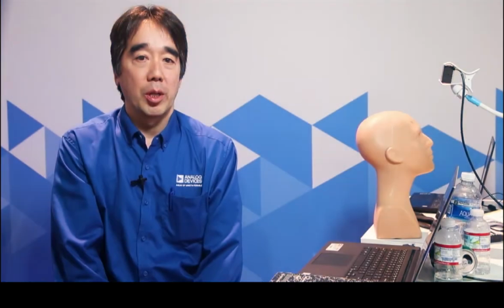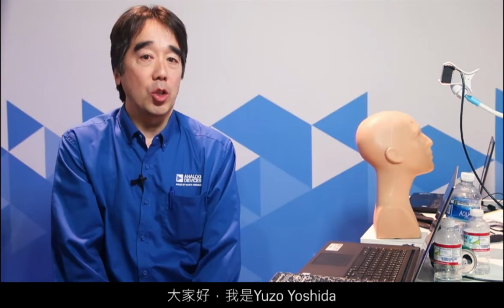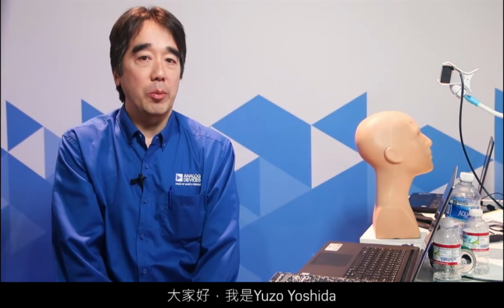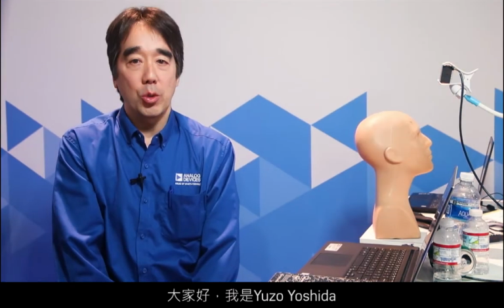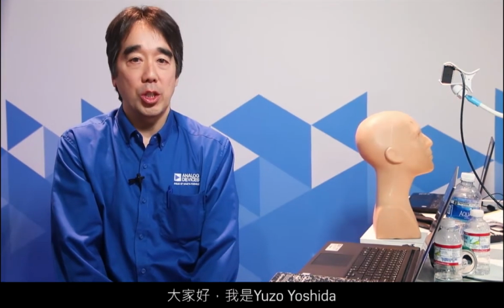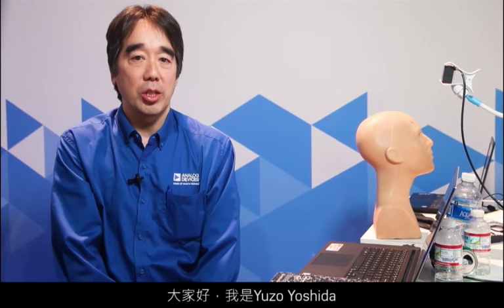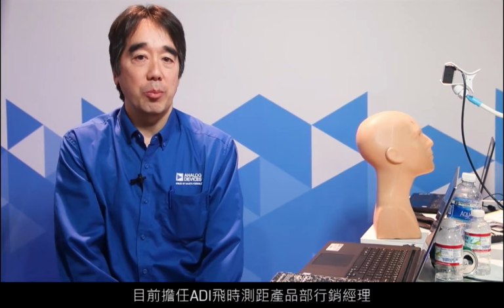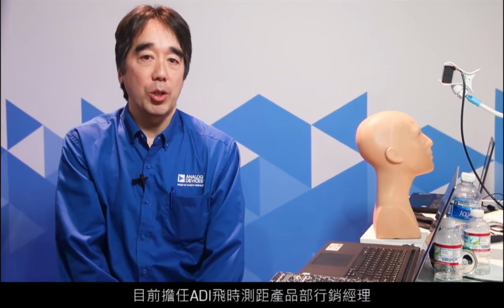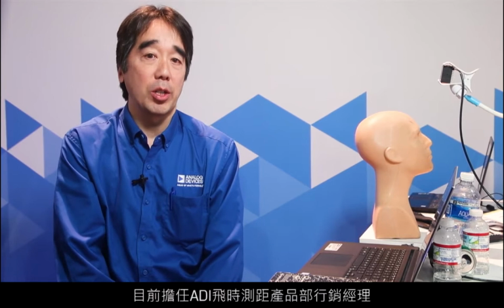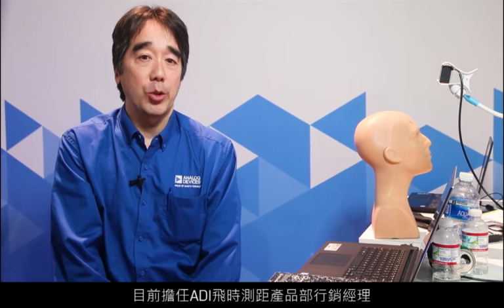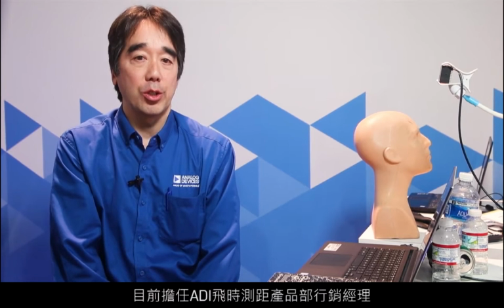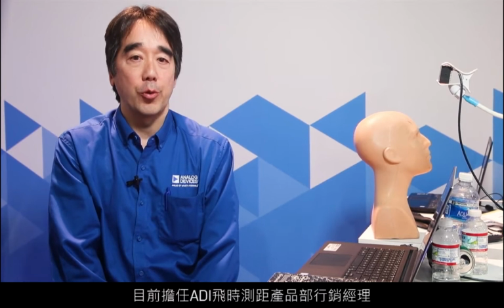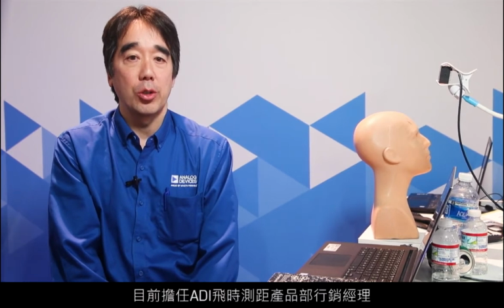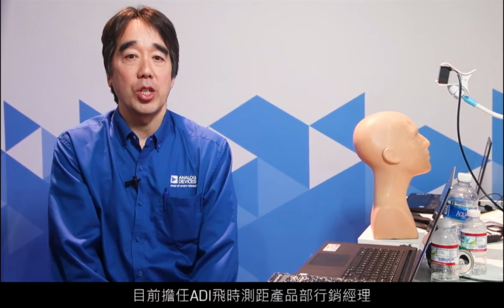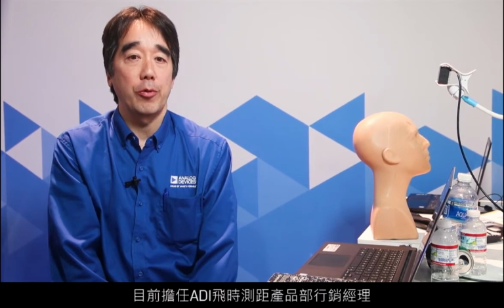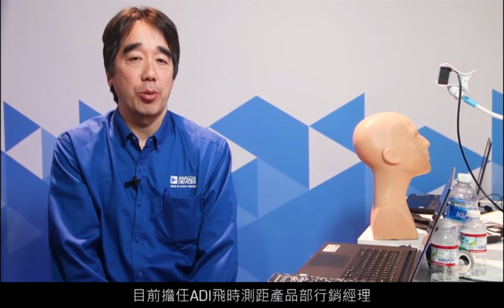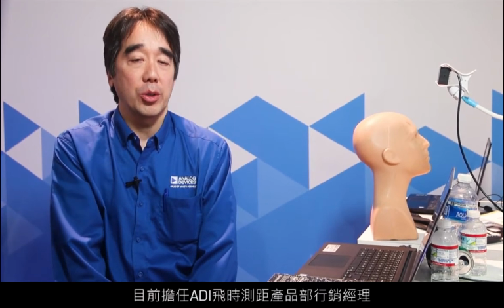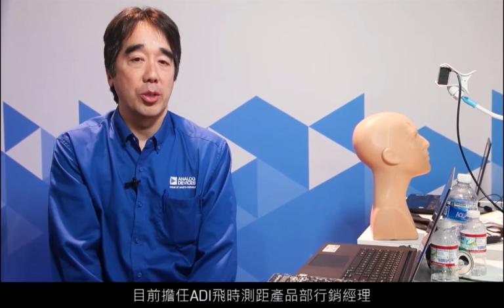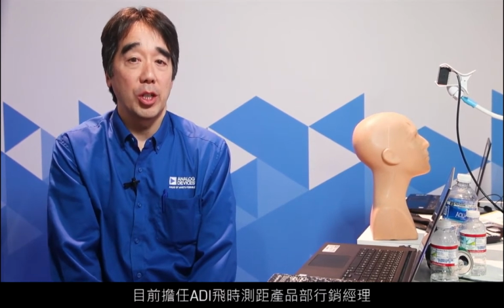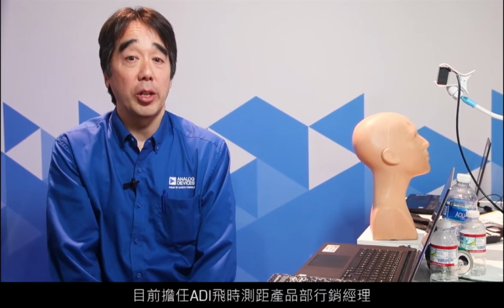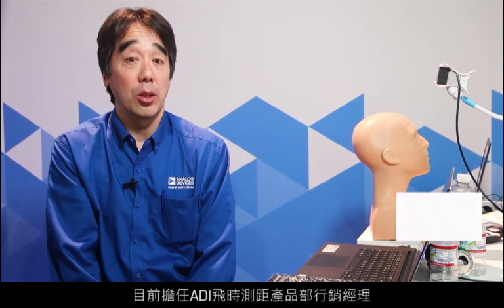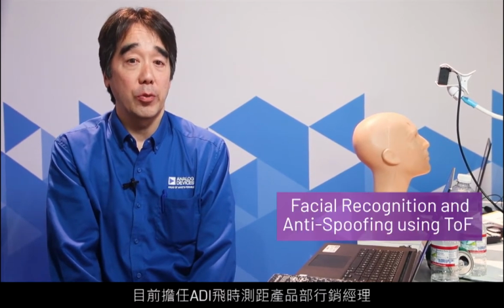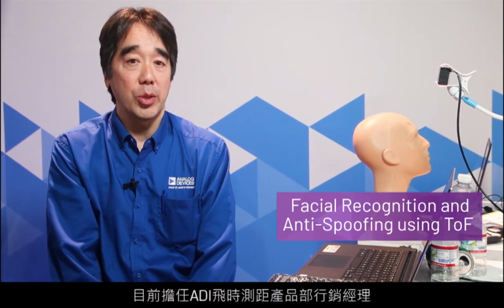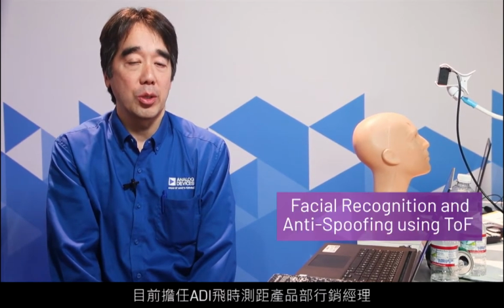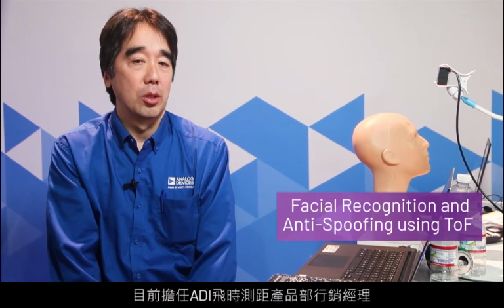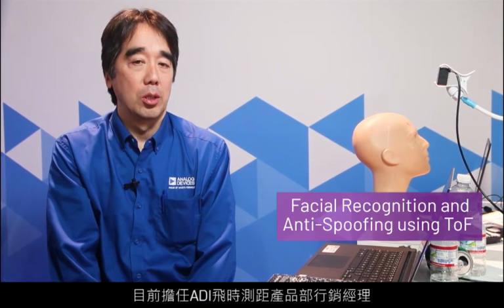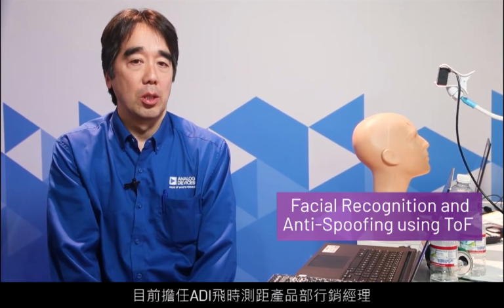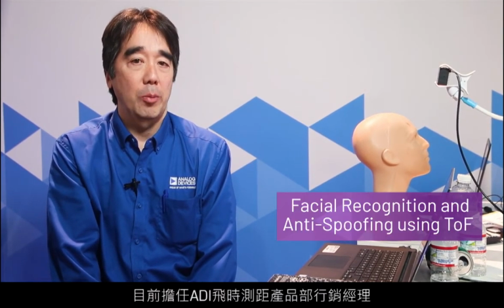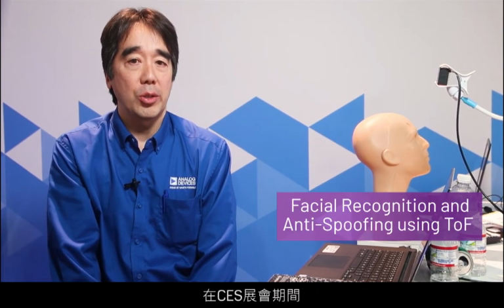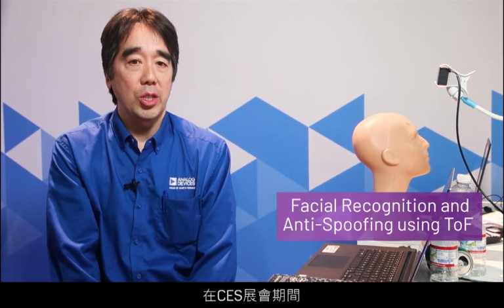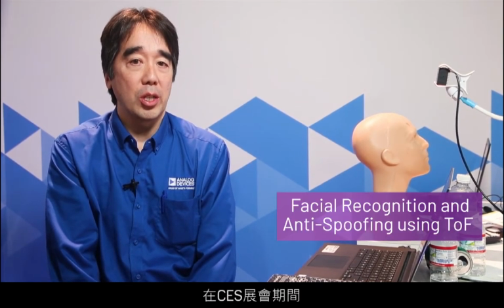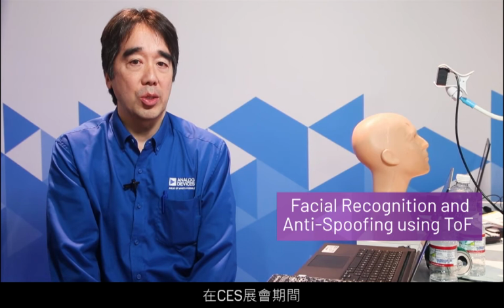Hello, my name is Yuzushita, and I'm the marketing manager for time-of-flight products here at Analog Devices. I'm here at CES,